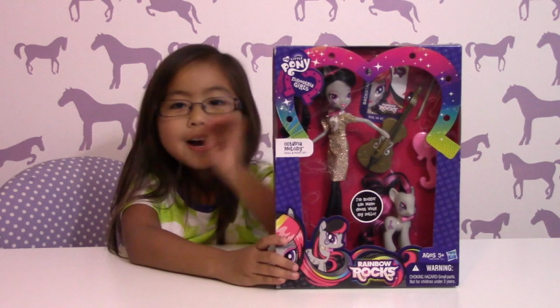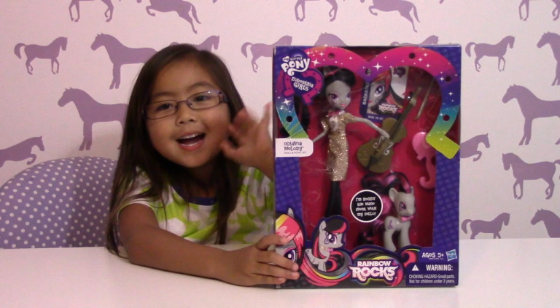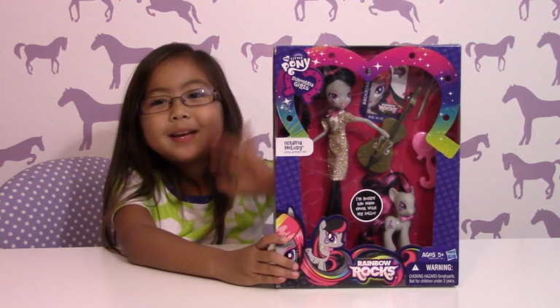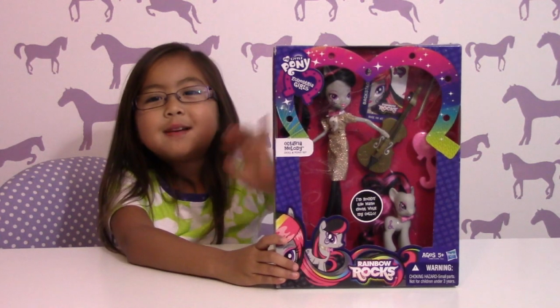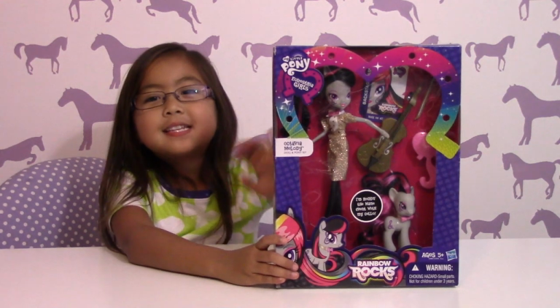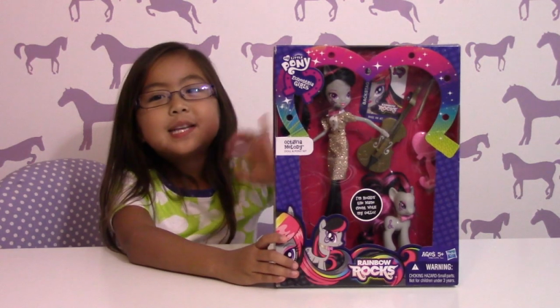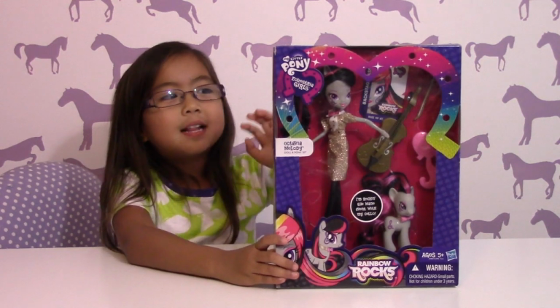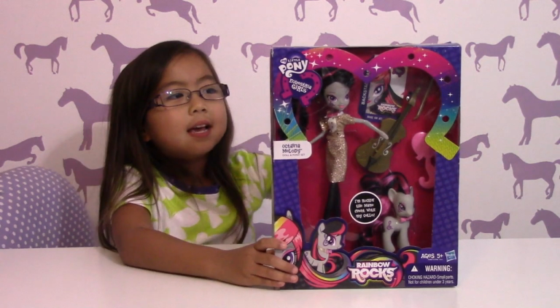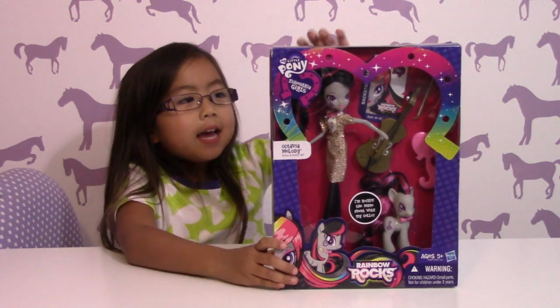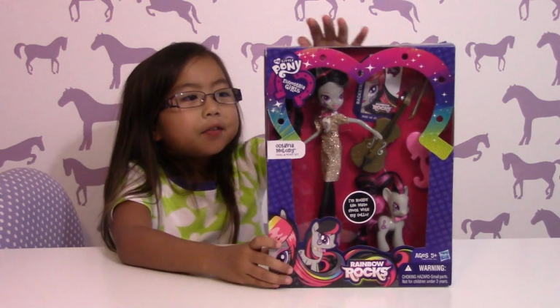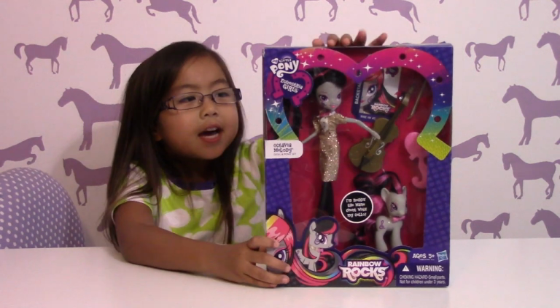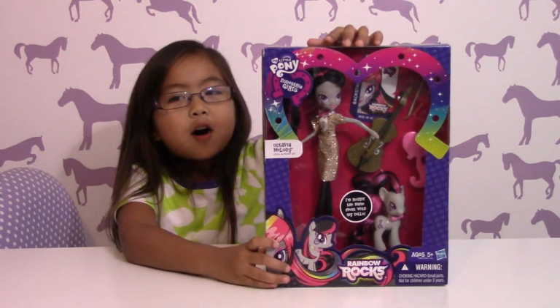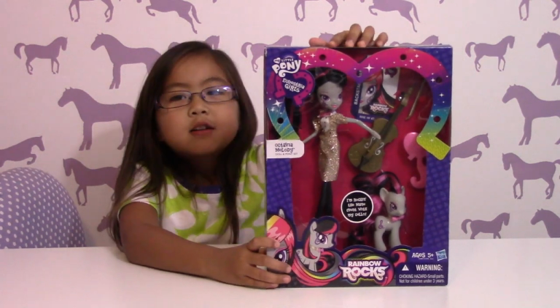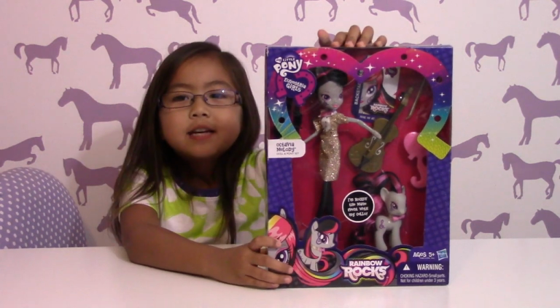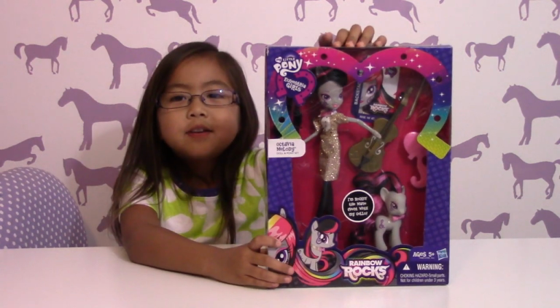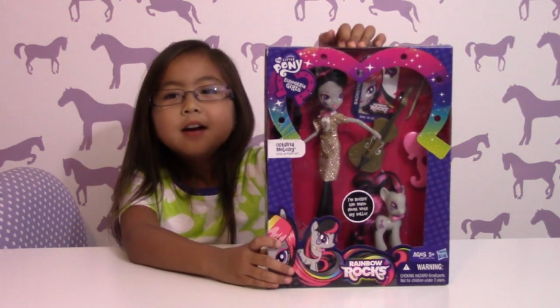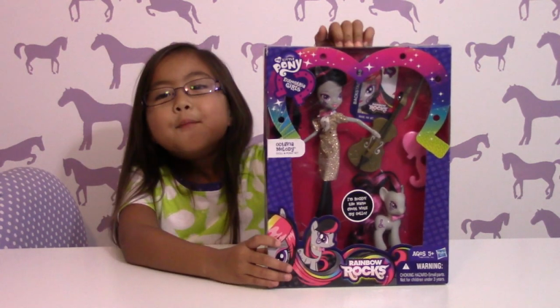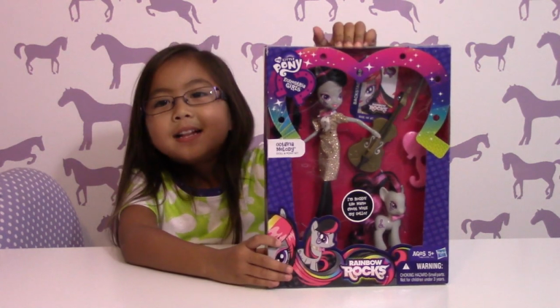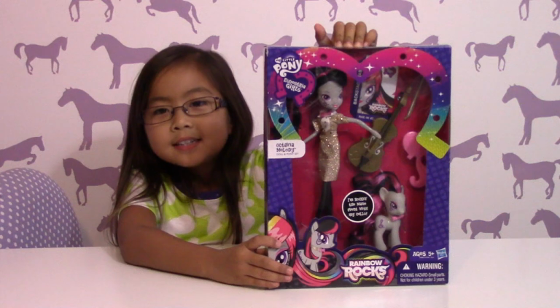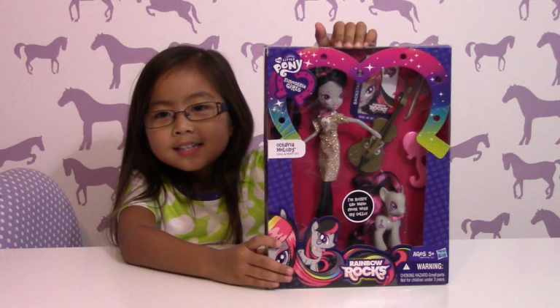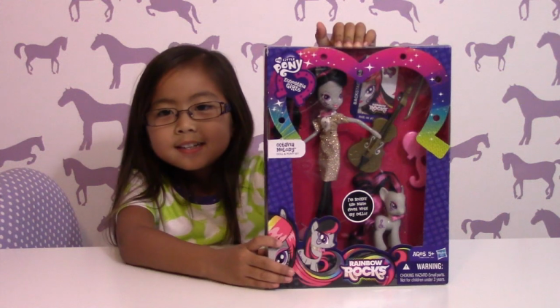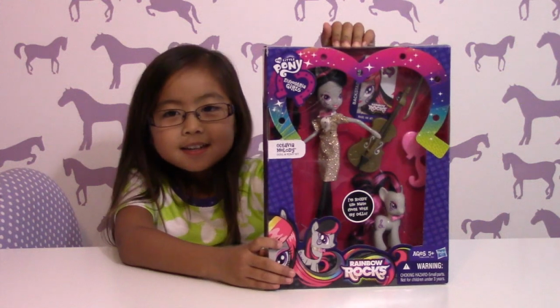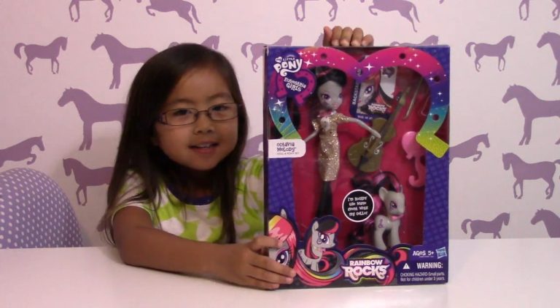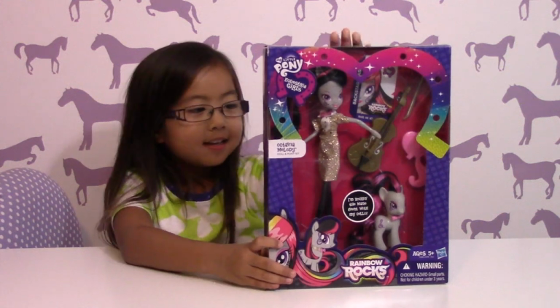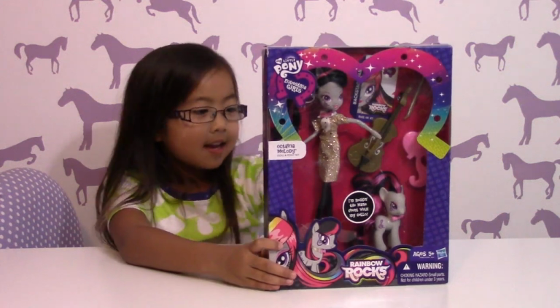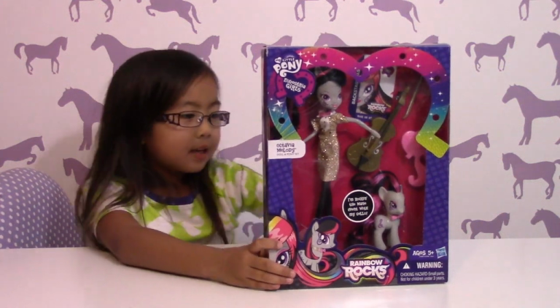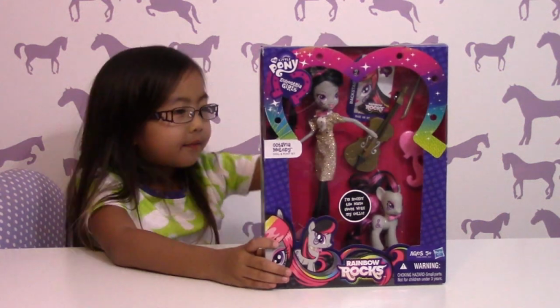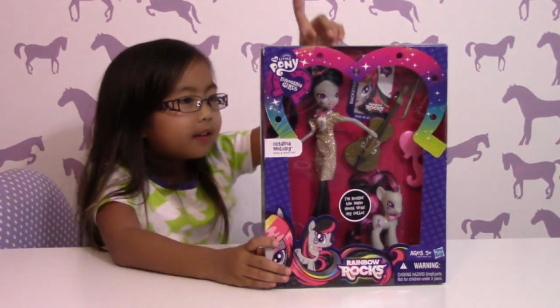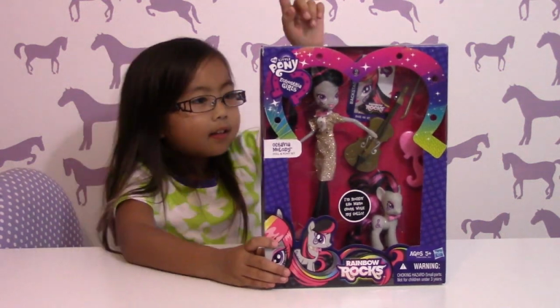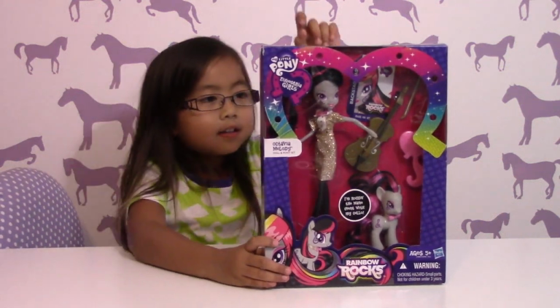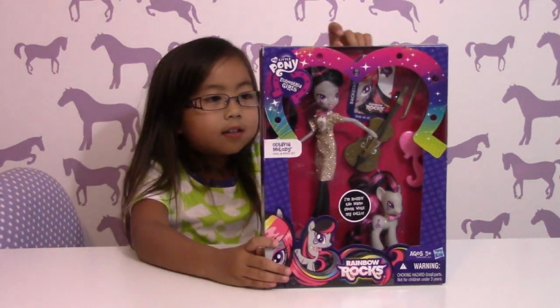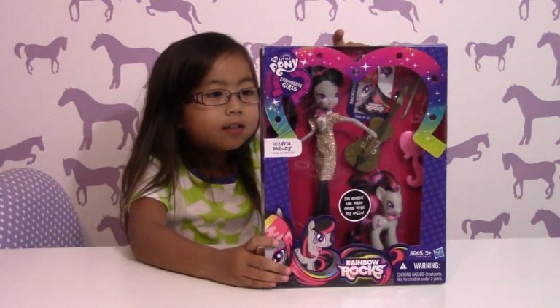Hi, my name is Isabella, and we have Octavia Melody, and we have an Equestria girl and a pony.